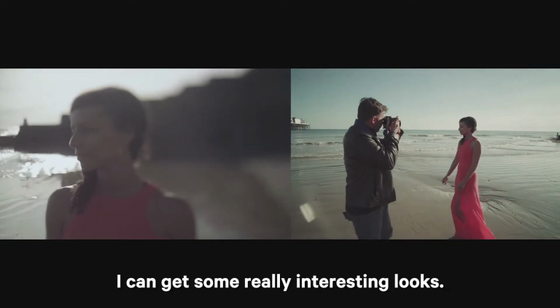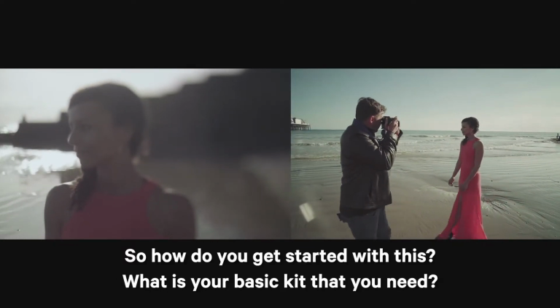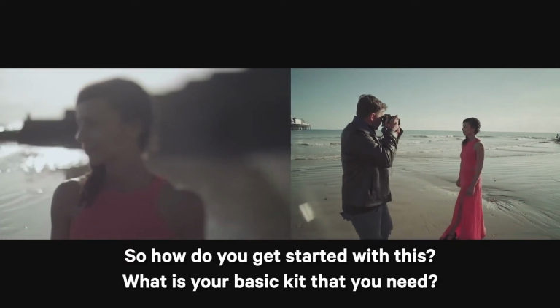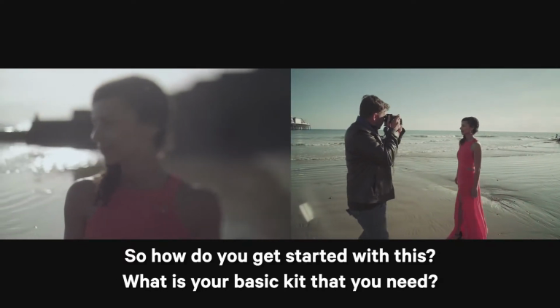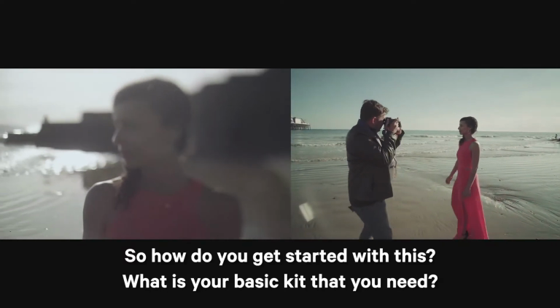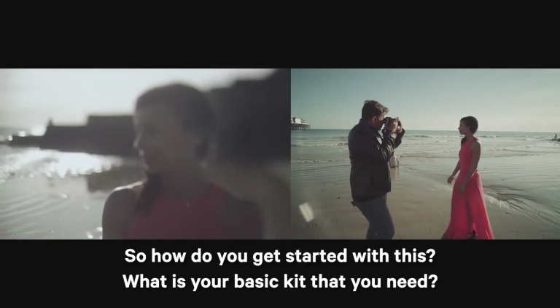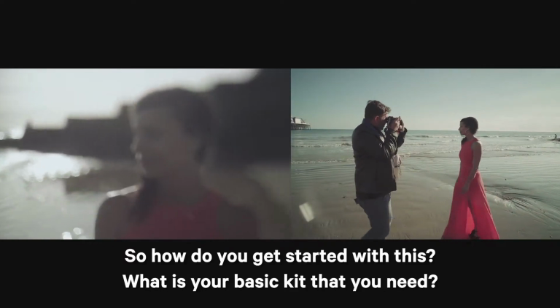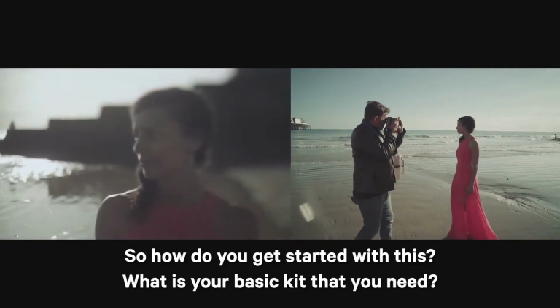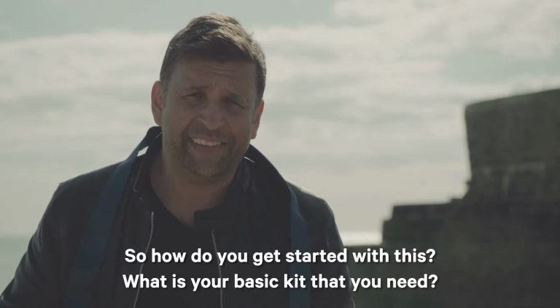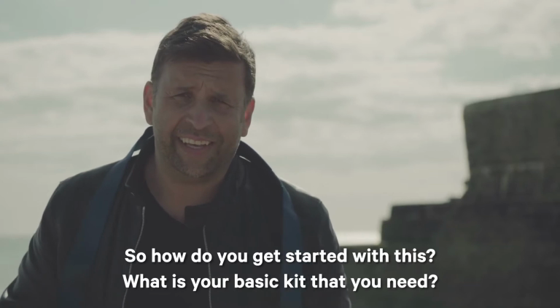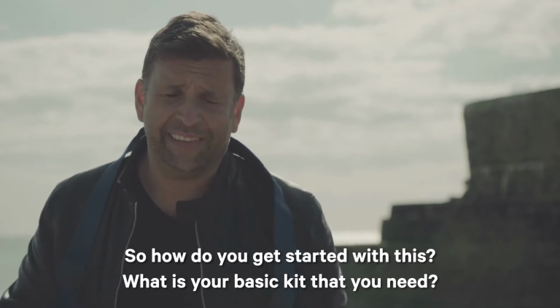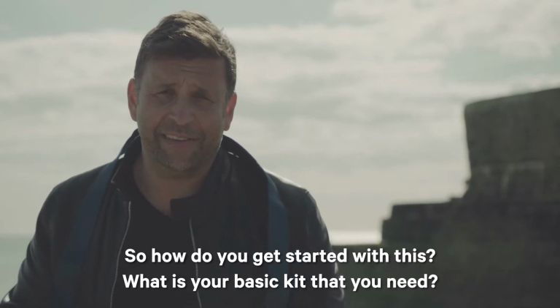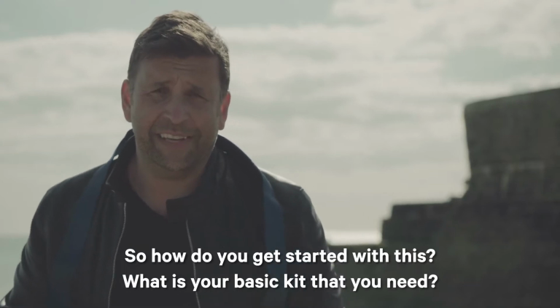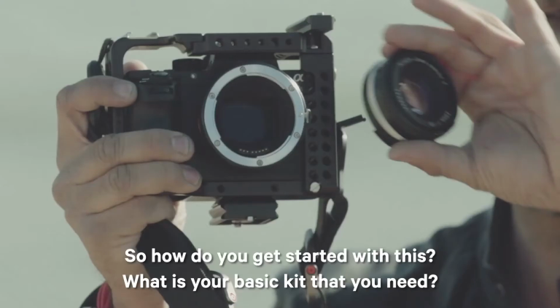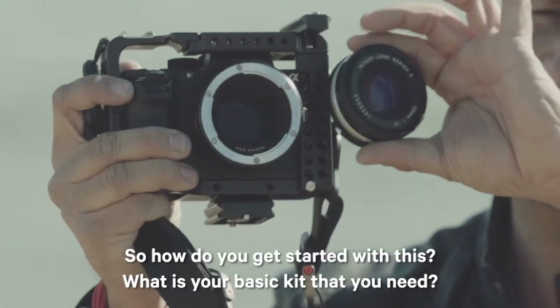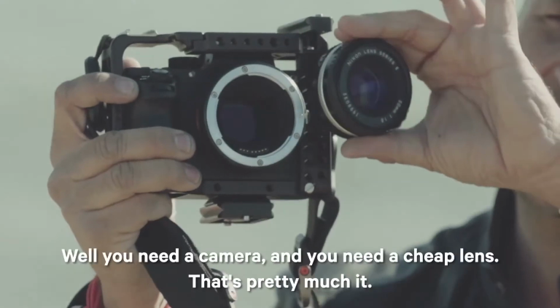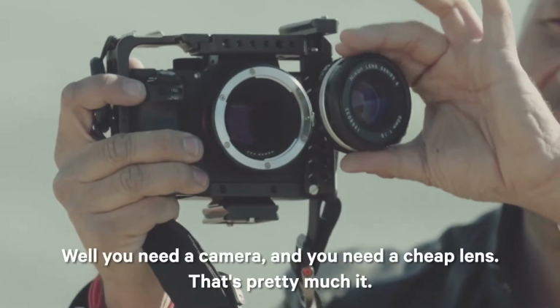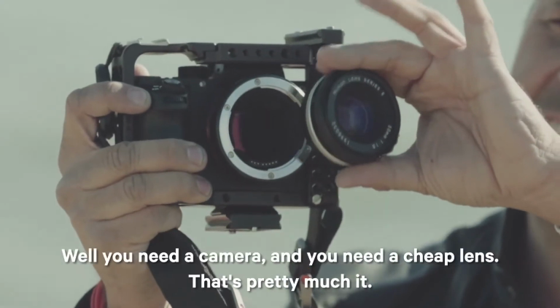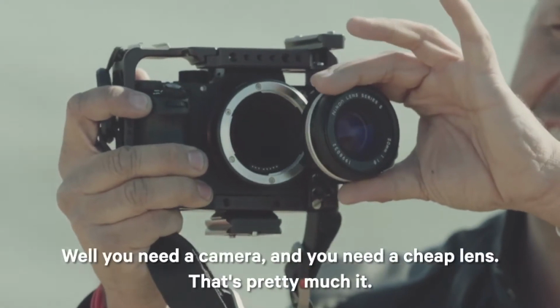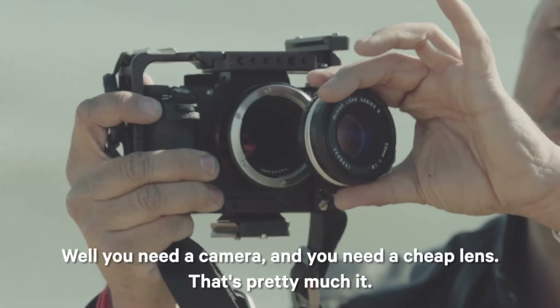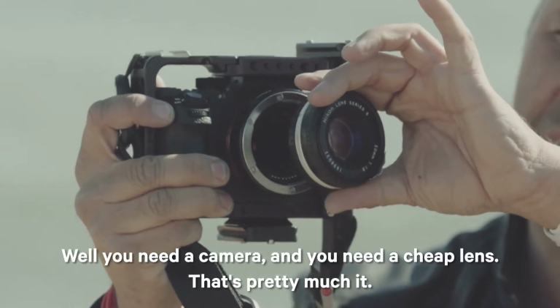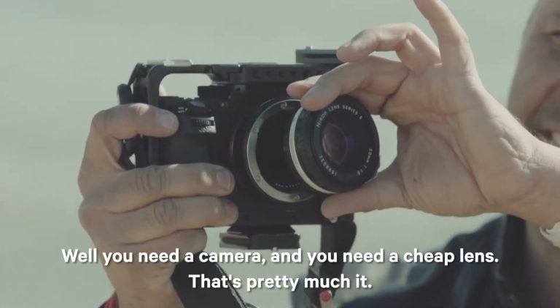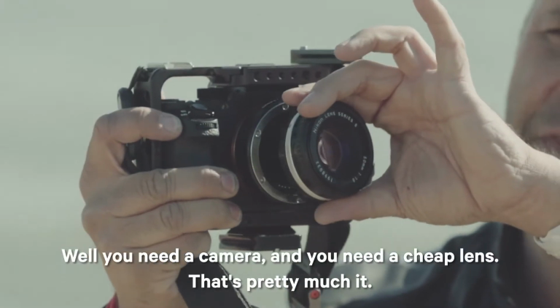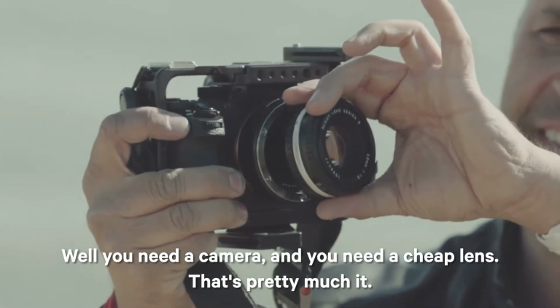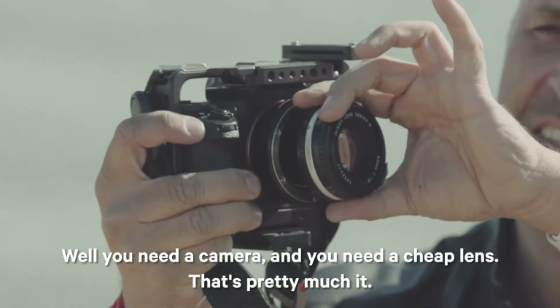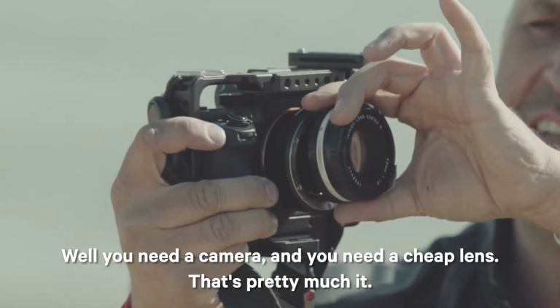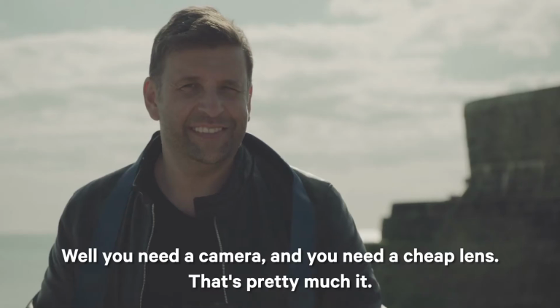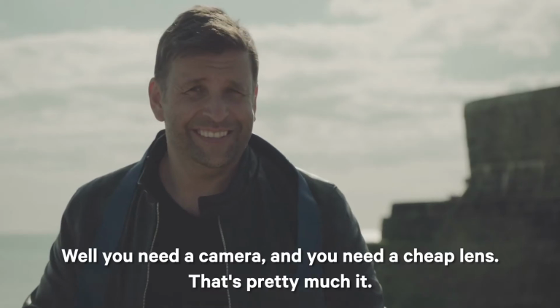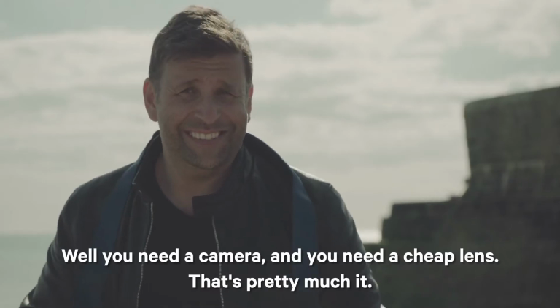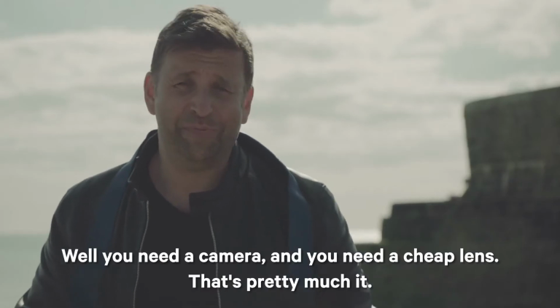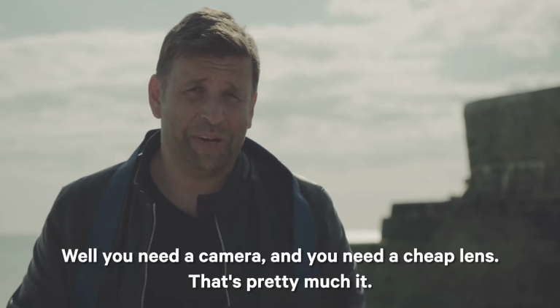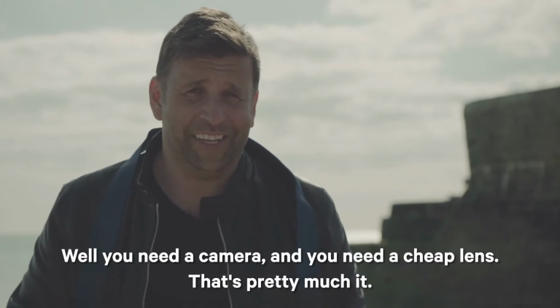So how do you get started with this? What is your basic kit that you need? Well, you need a camera and you need a cheap lens. That's pretty much it.